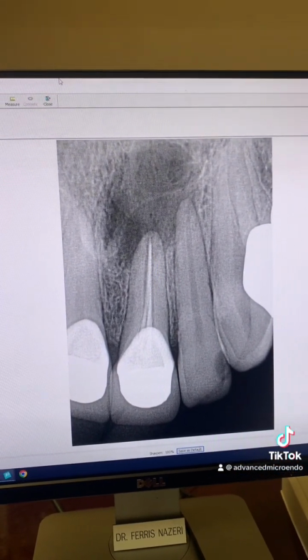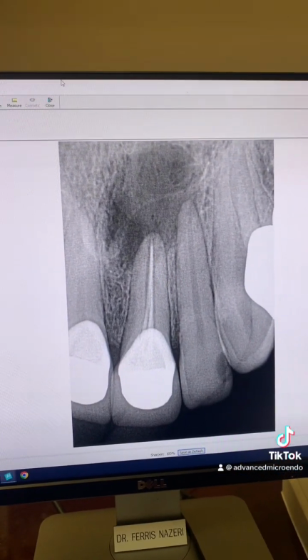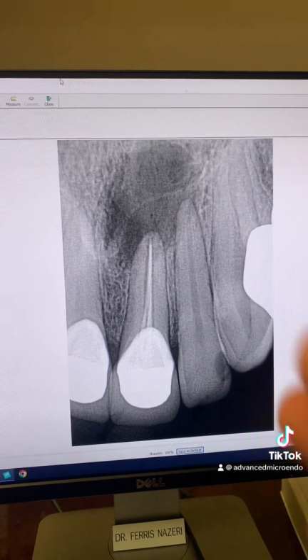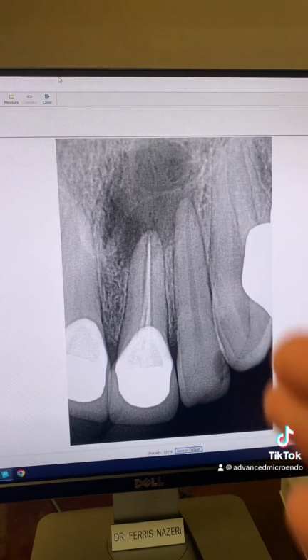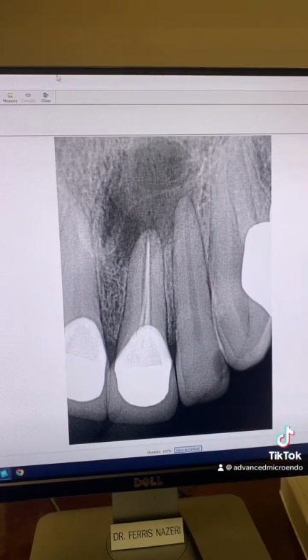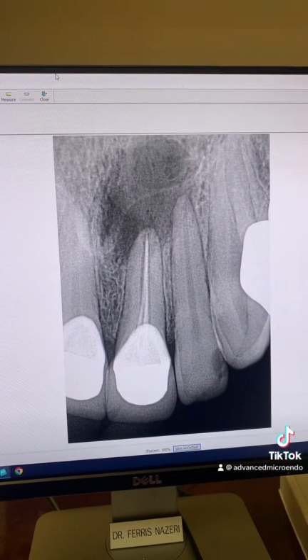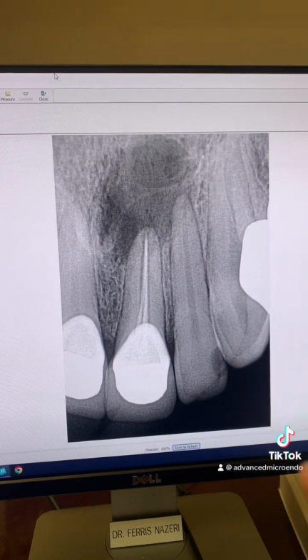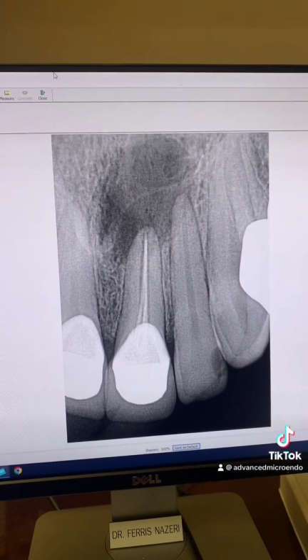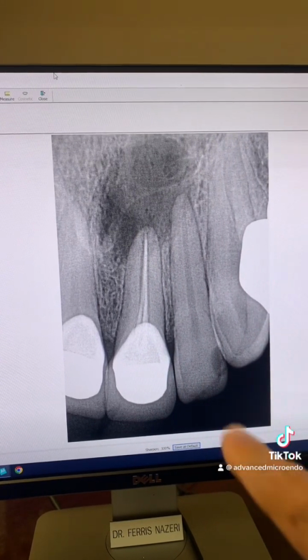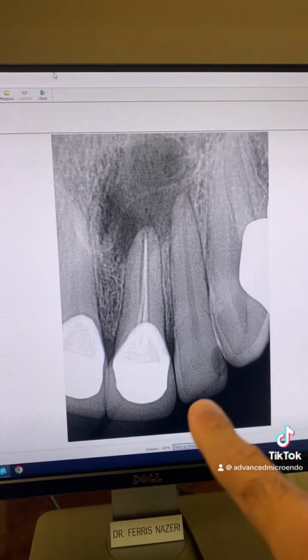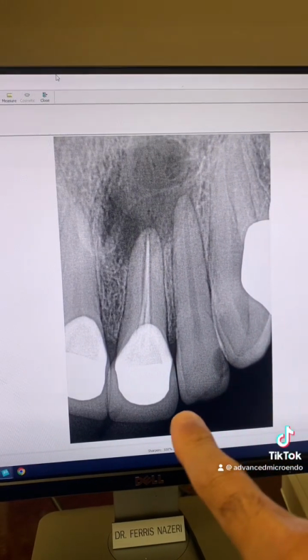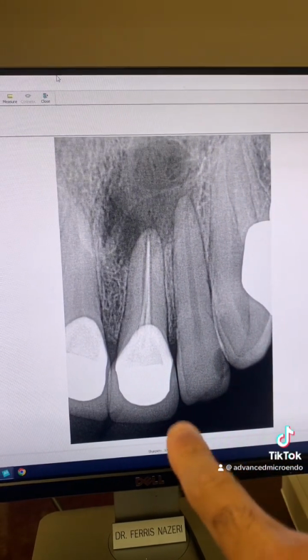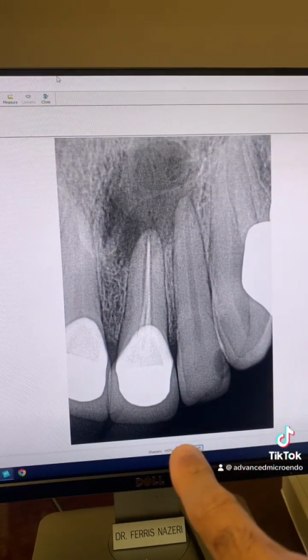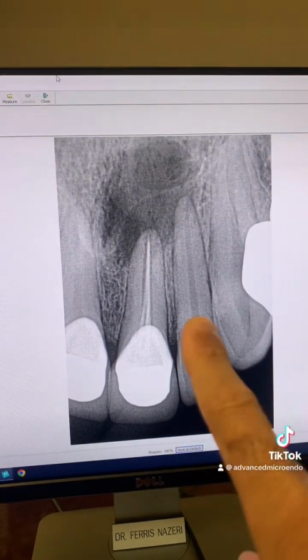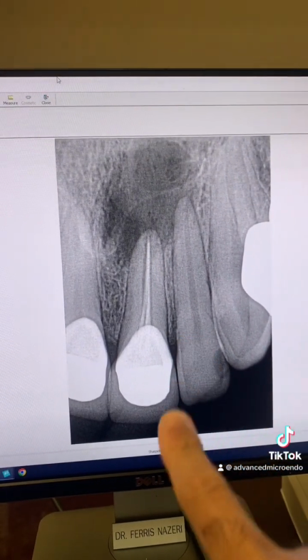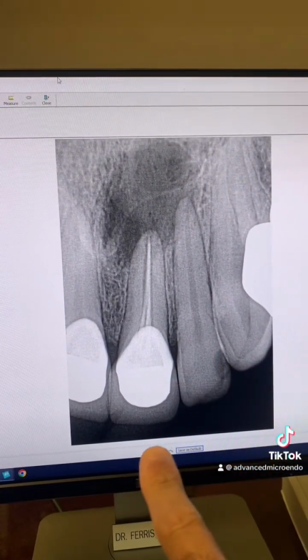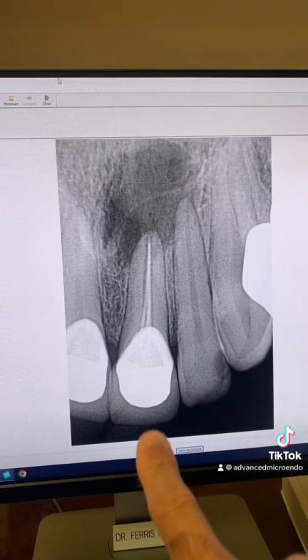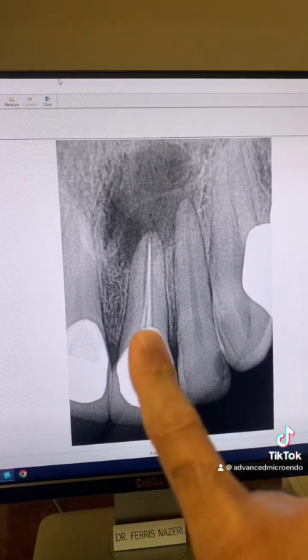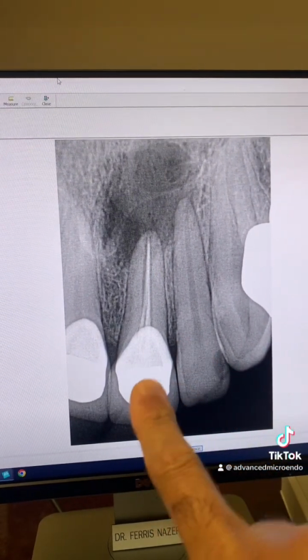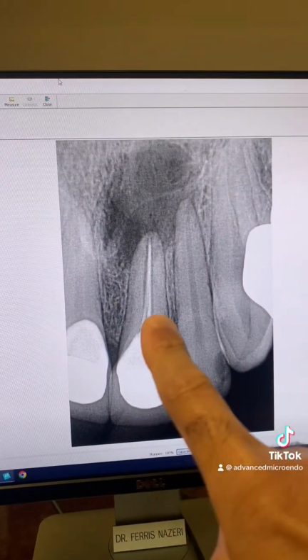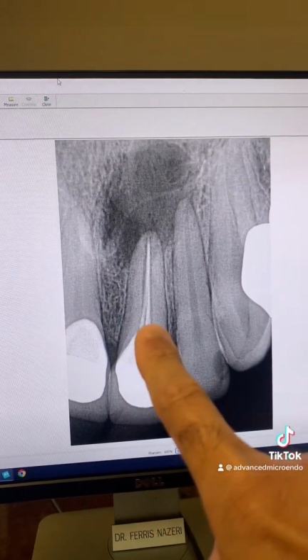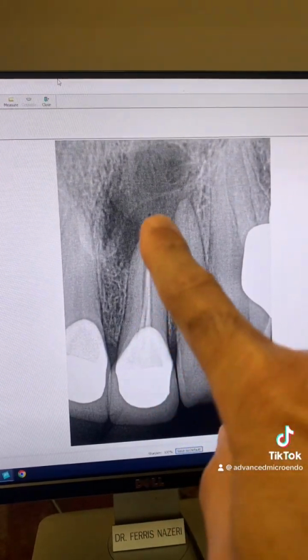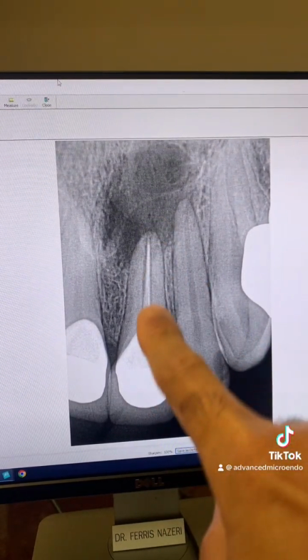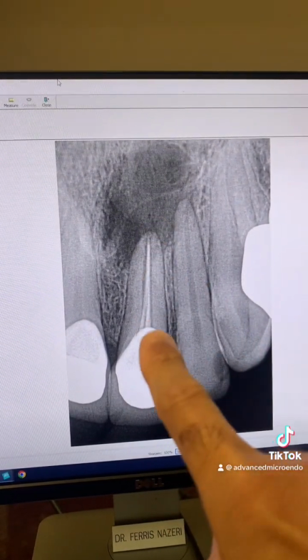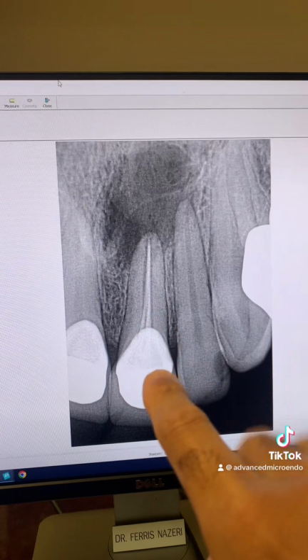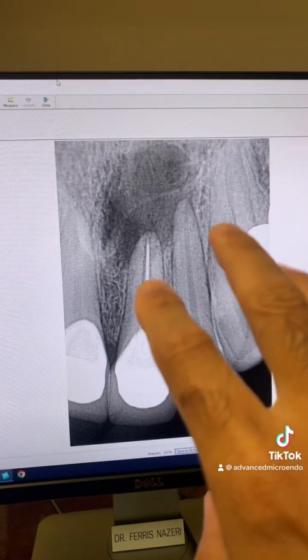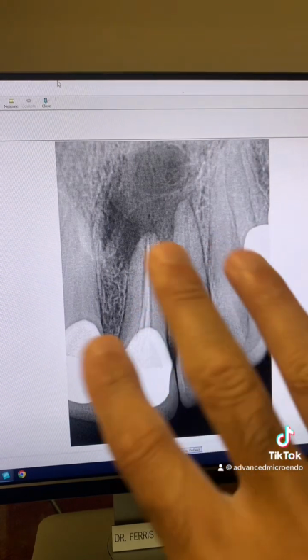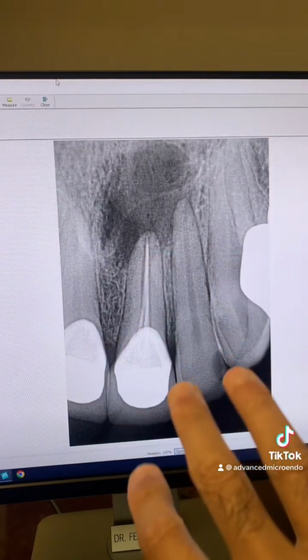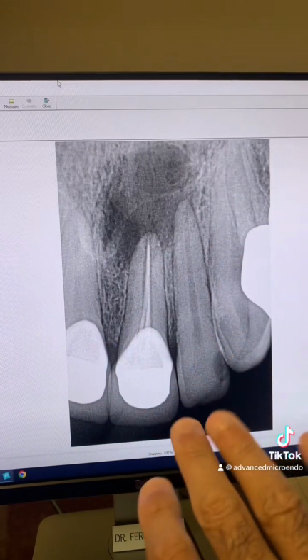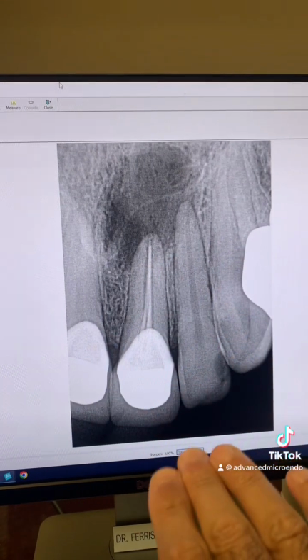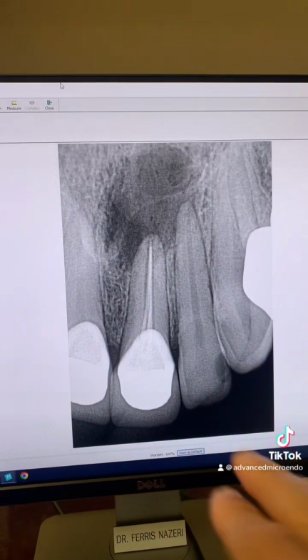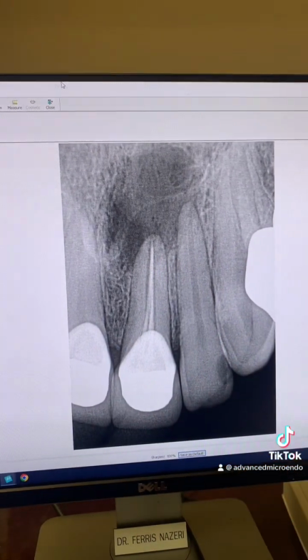We went ahead and redid the root canal in one appointment. We went through the crown, removed the gutta-percha, and irrigated the heck out of everything.